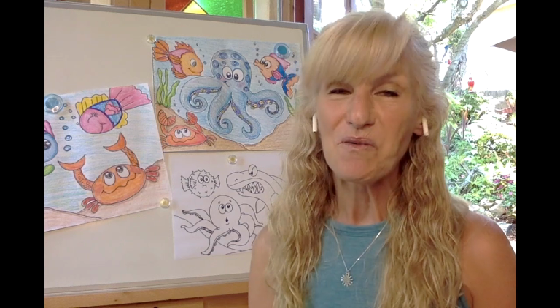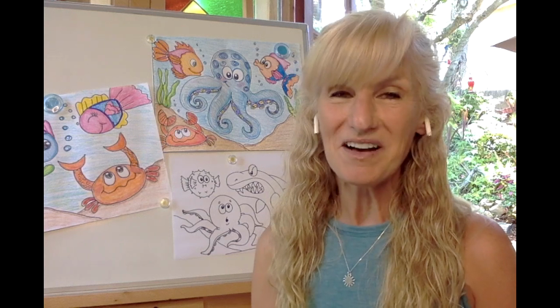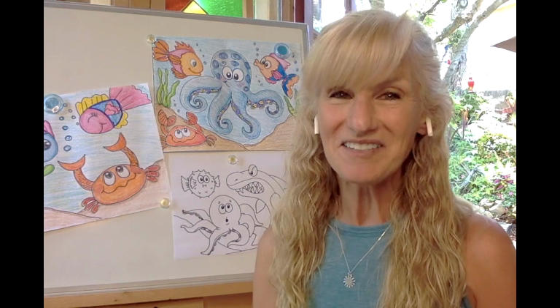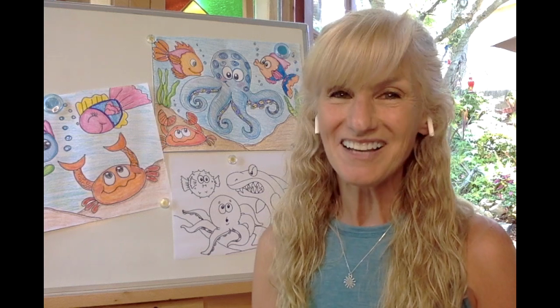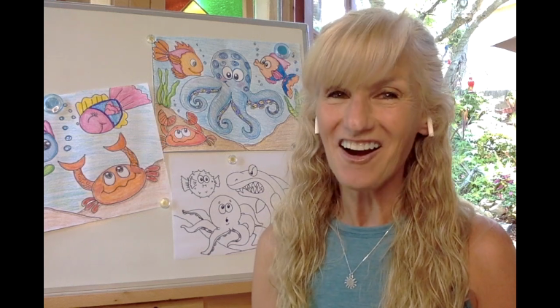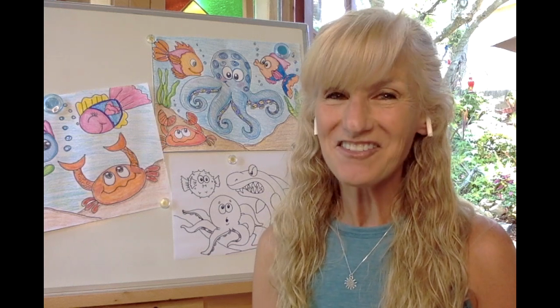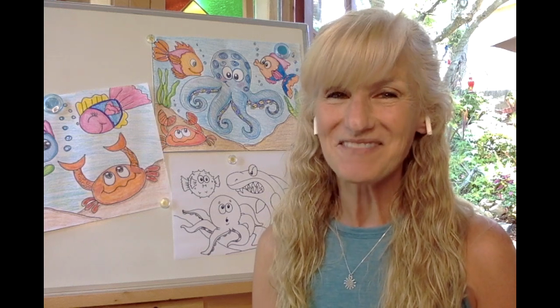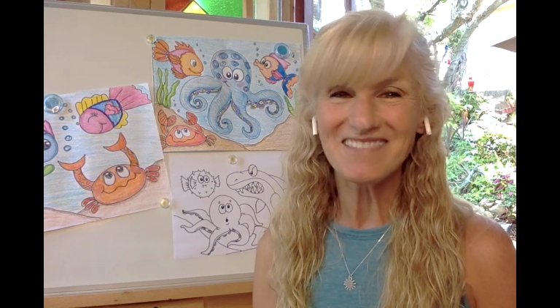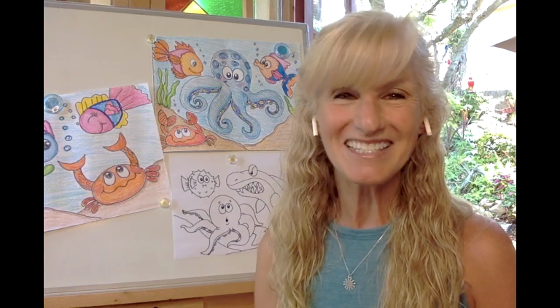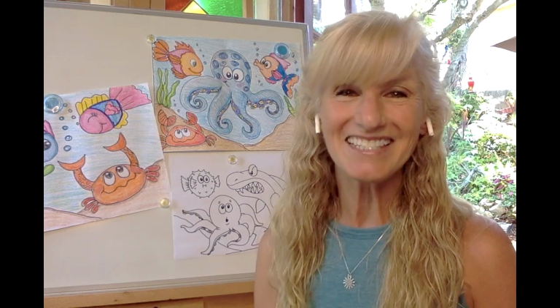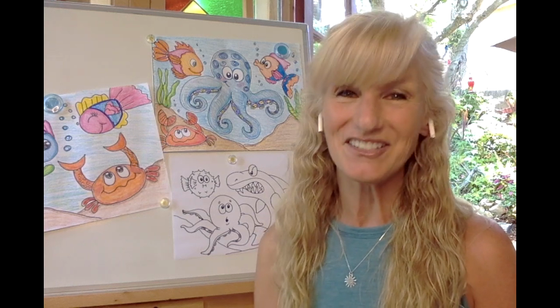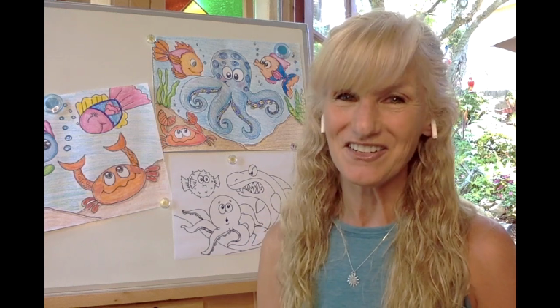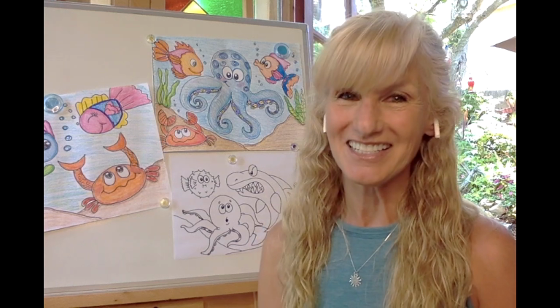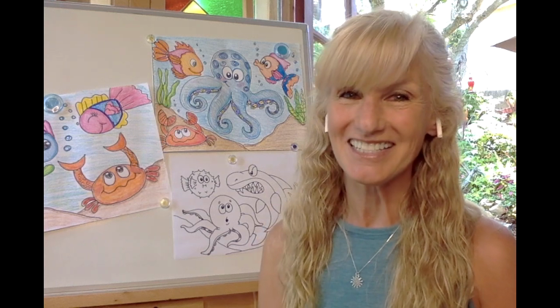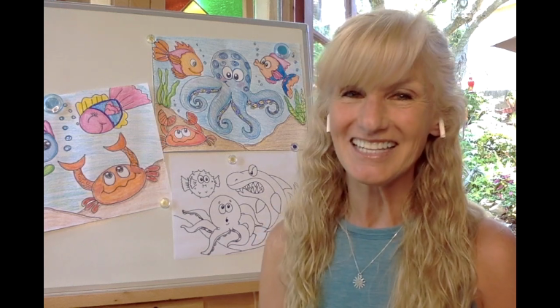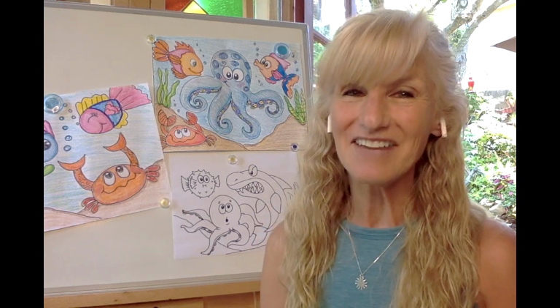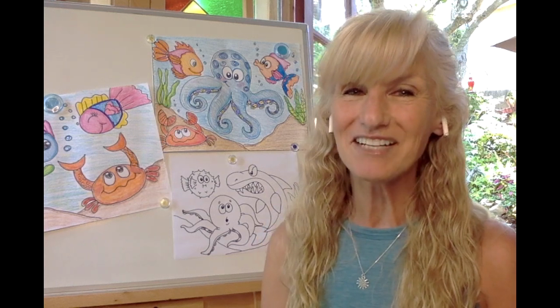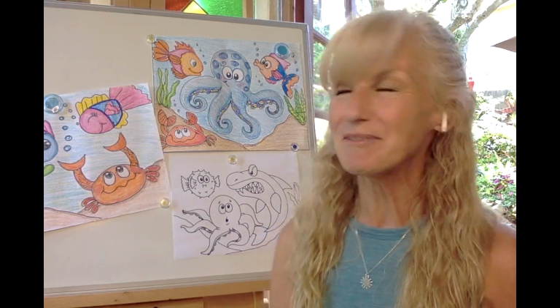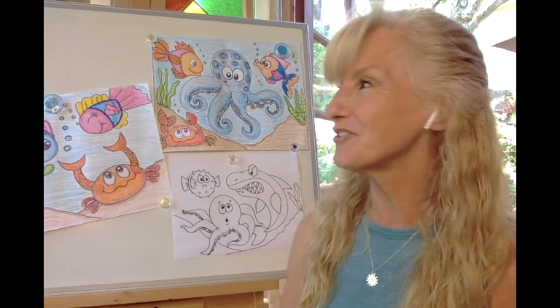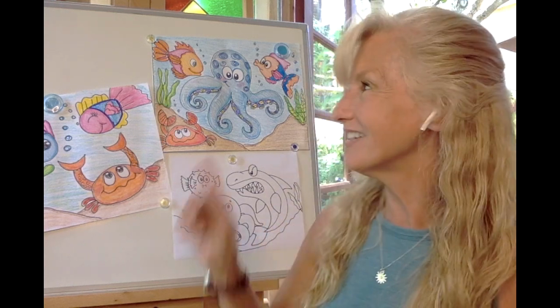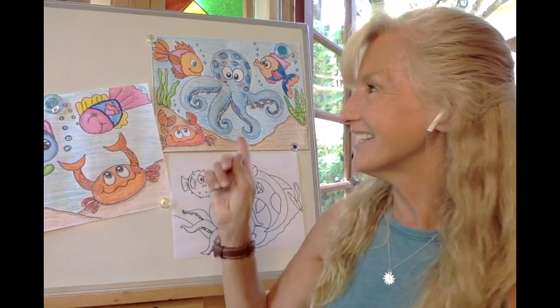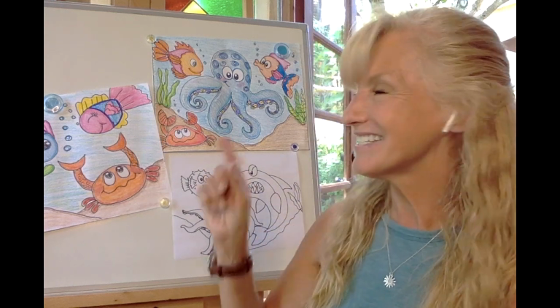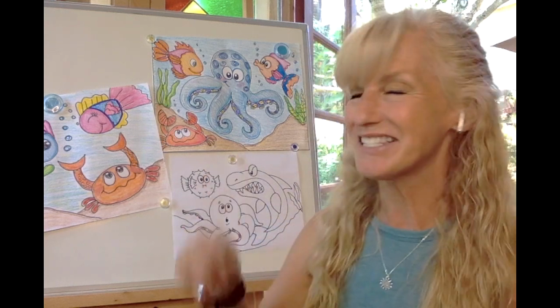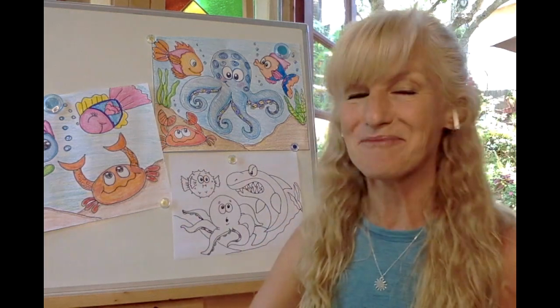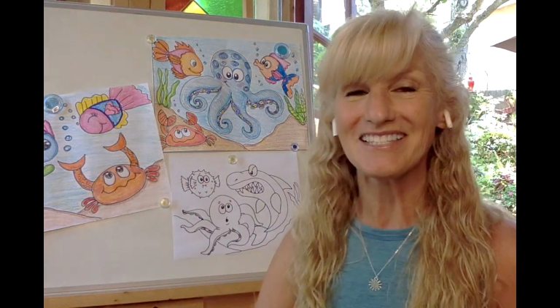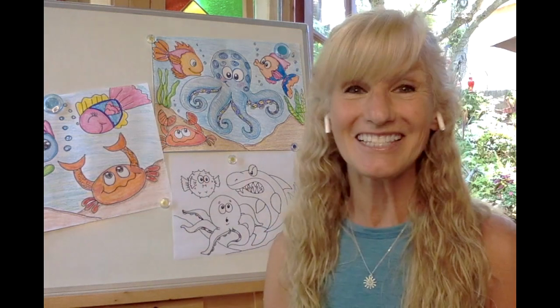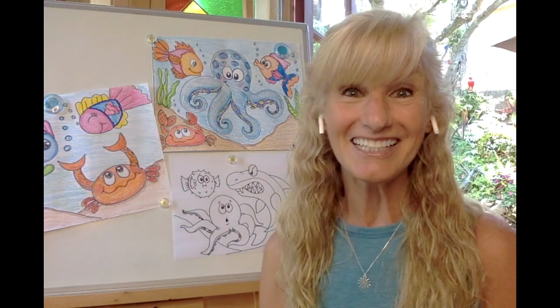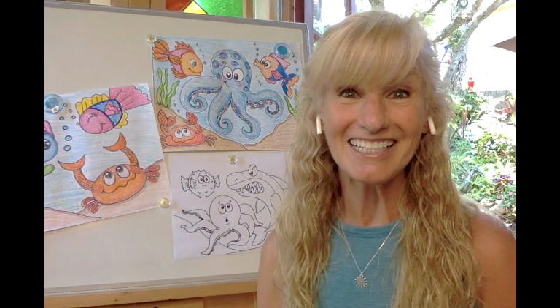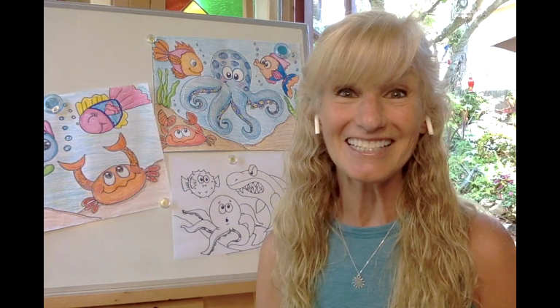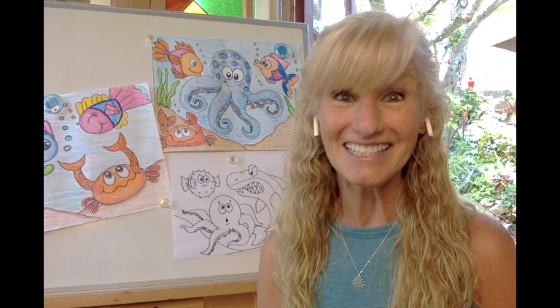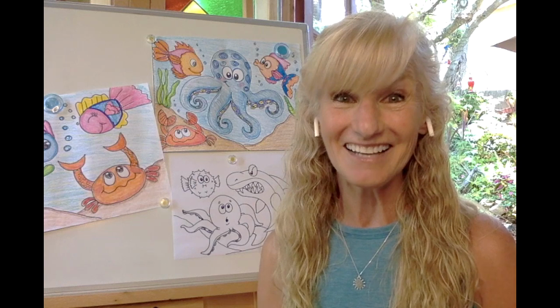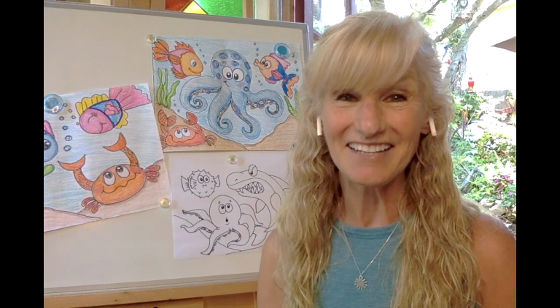Welcome to Art with Mrs. Torres. Today we're going to be drawing some silly sea life.